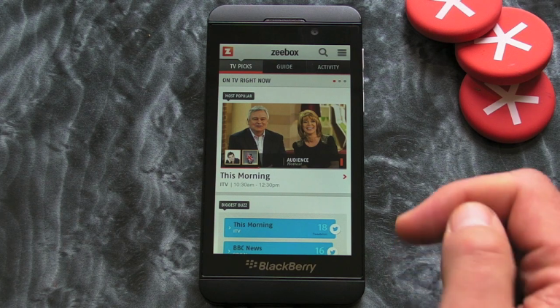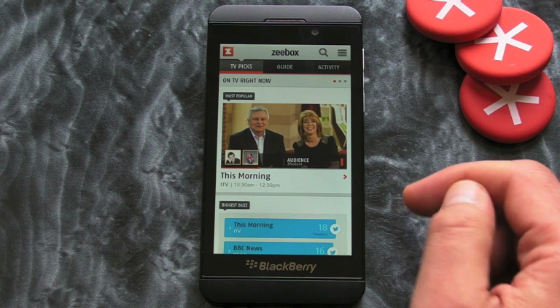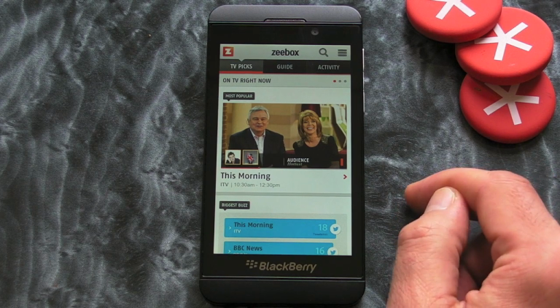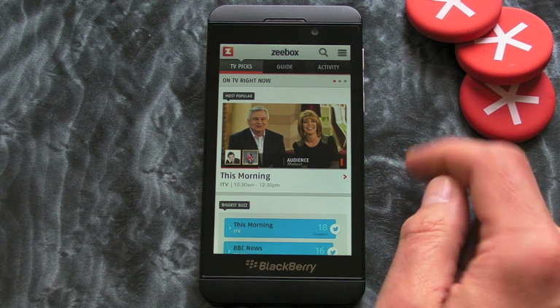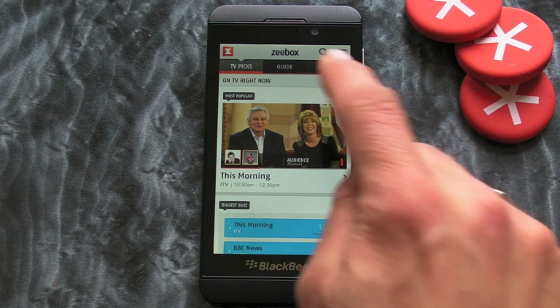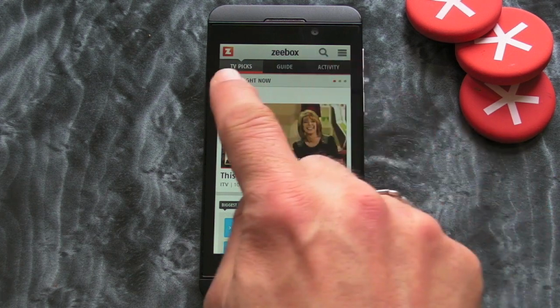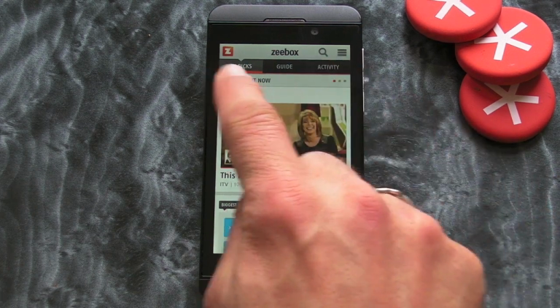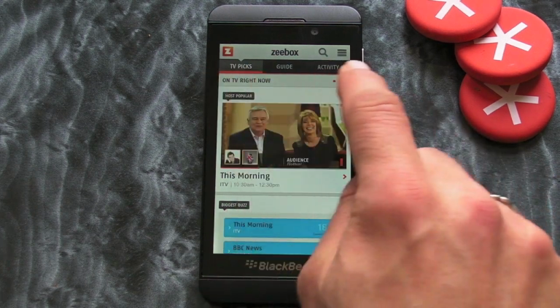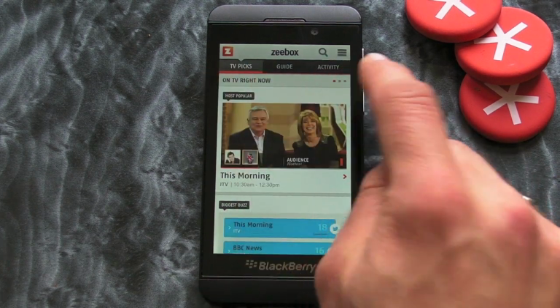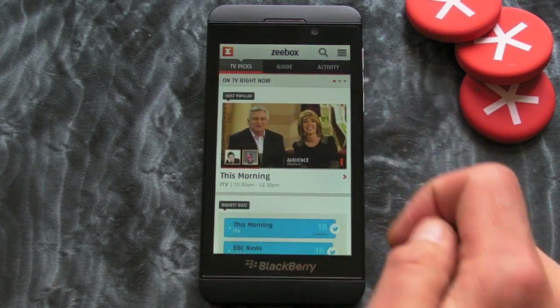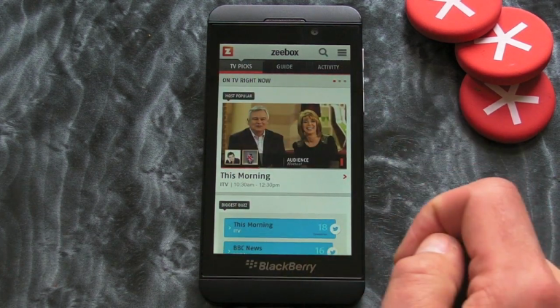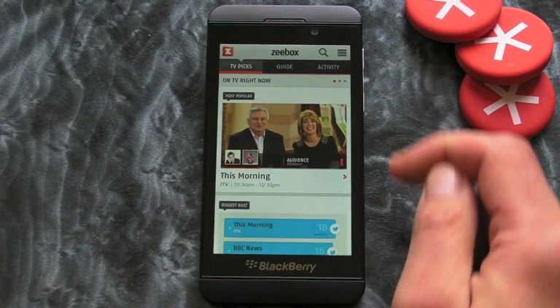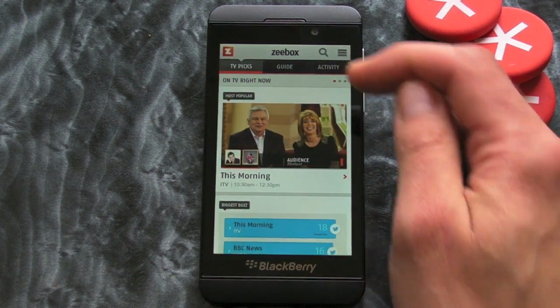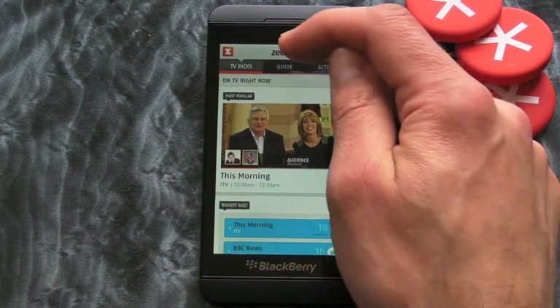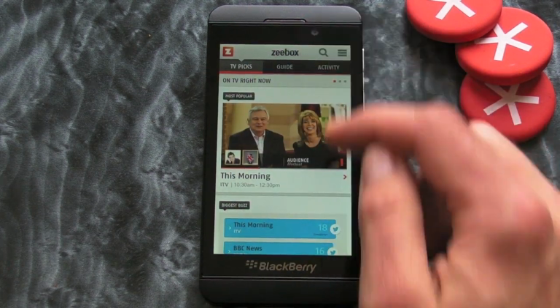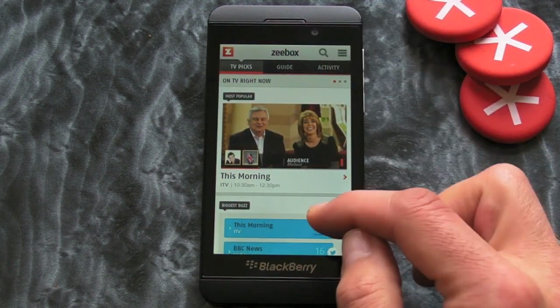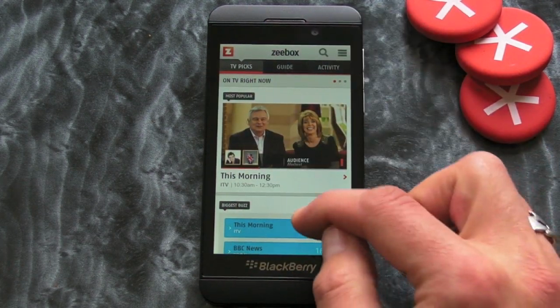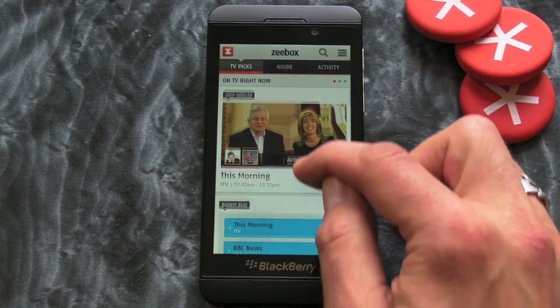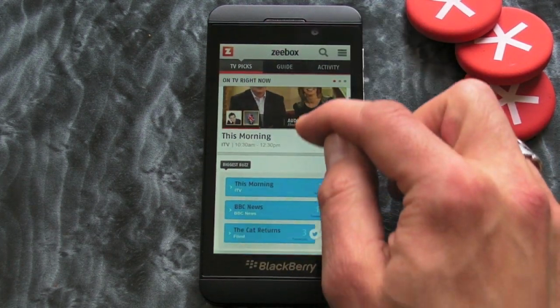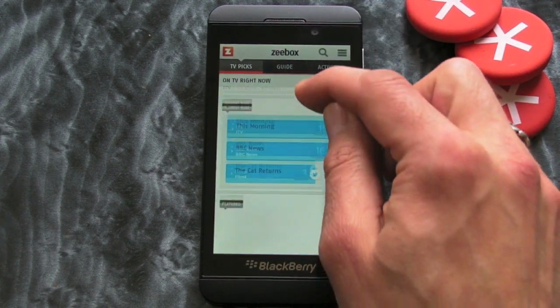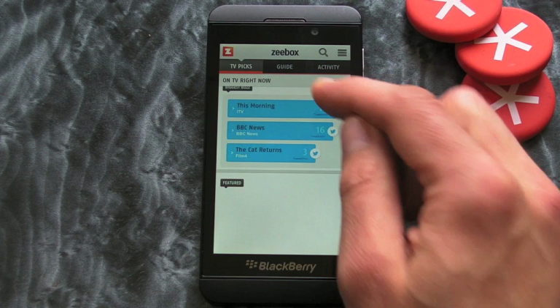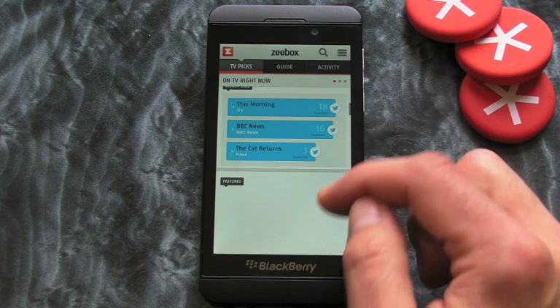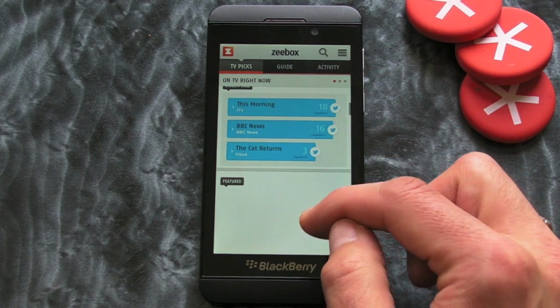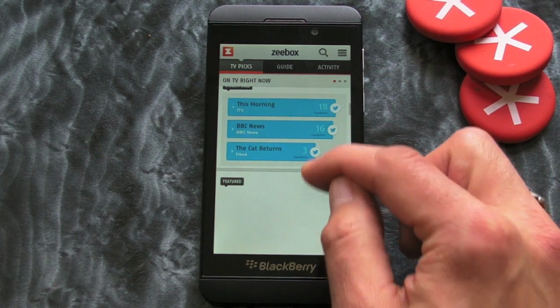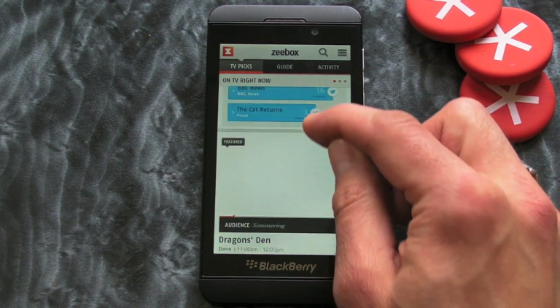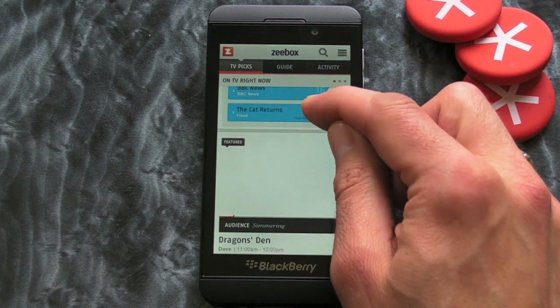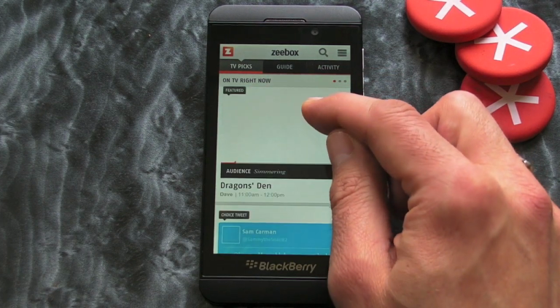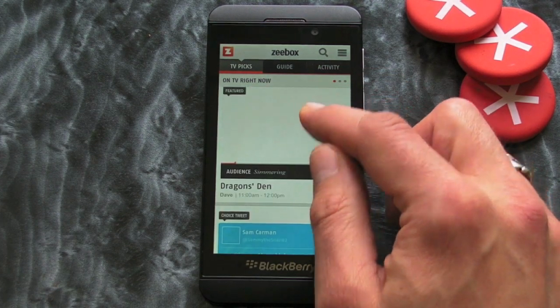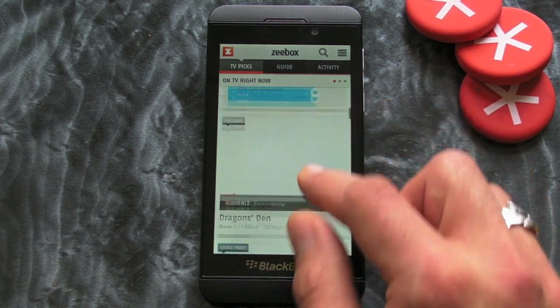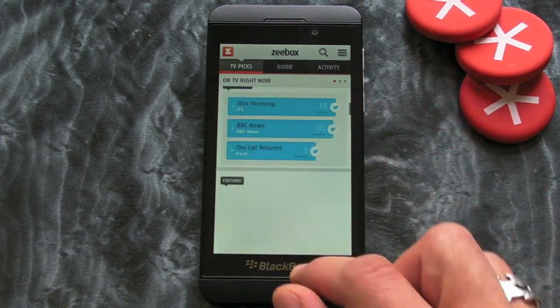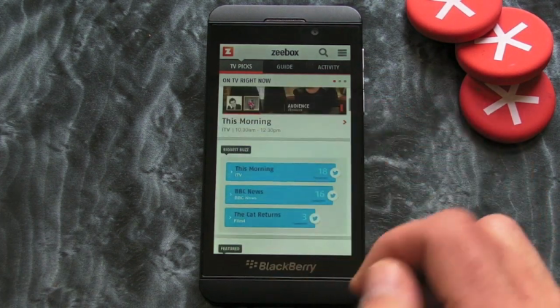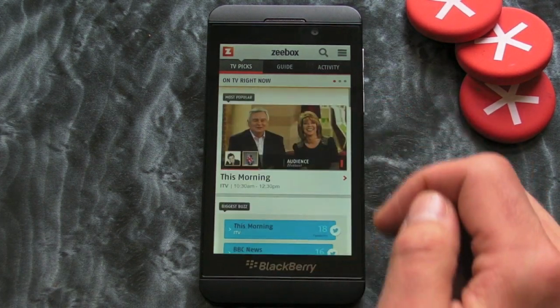As you can see at the top here we've got three tabs. We've got TV Picks, which just gives you a kind of a selection of stuff that's on.